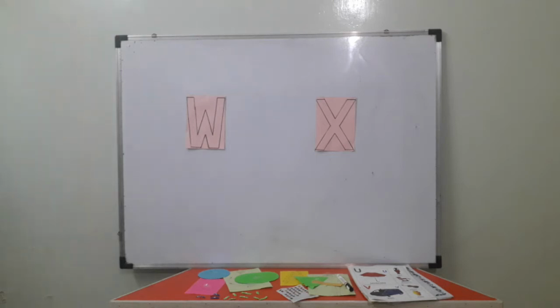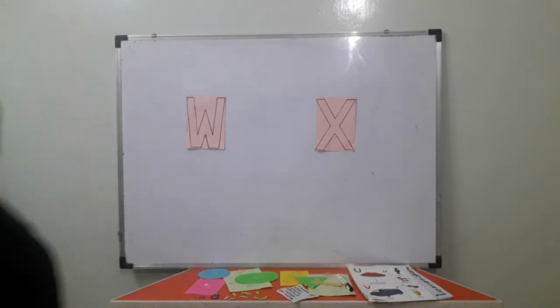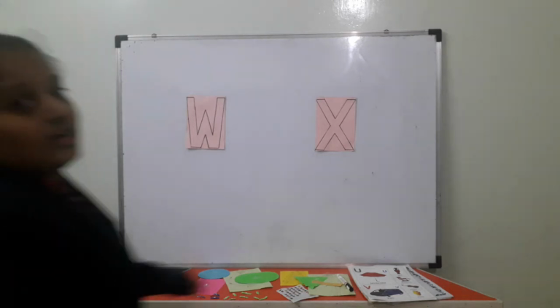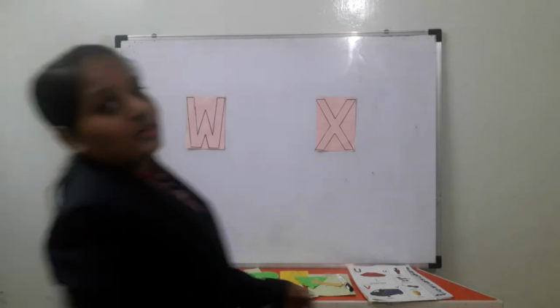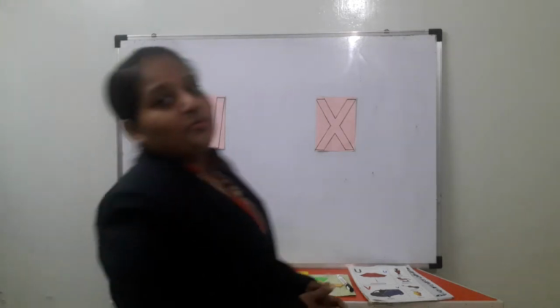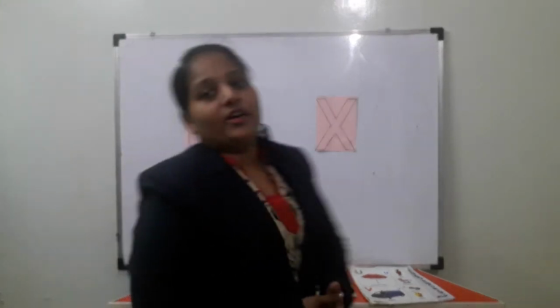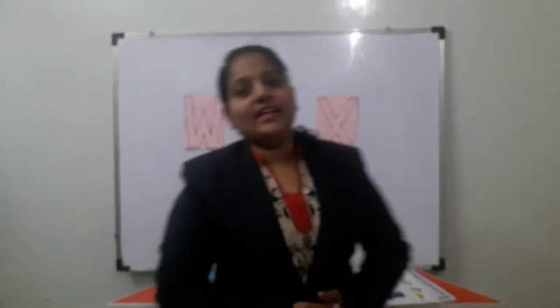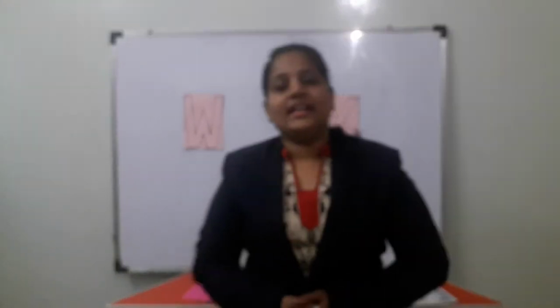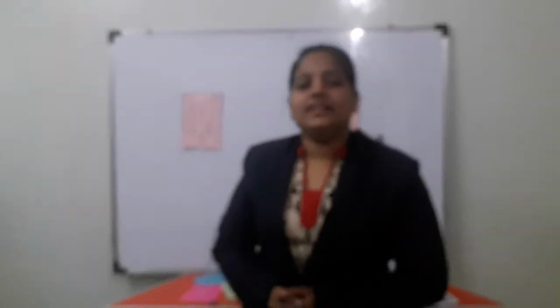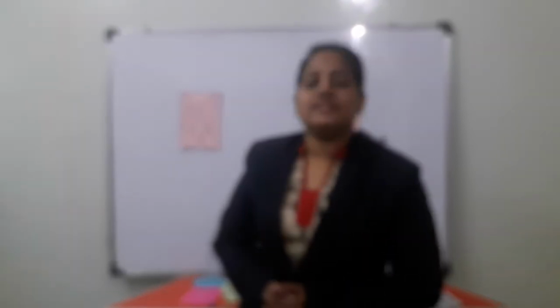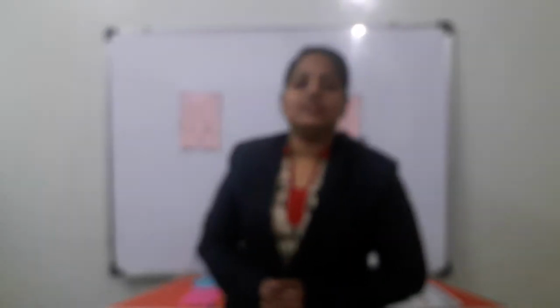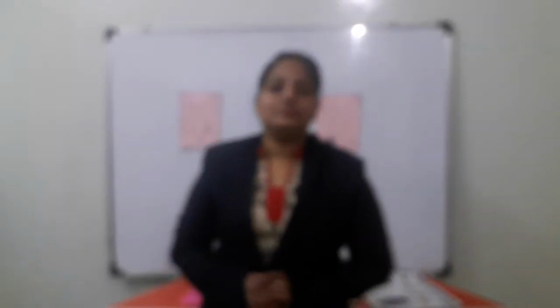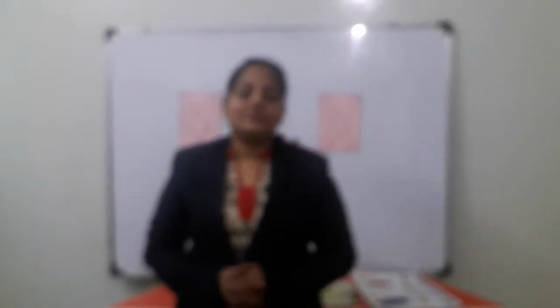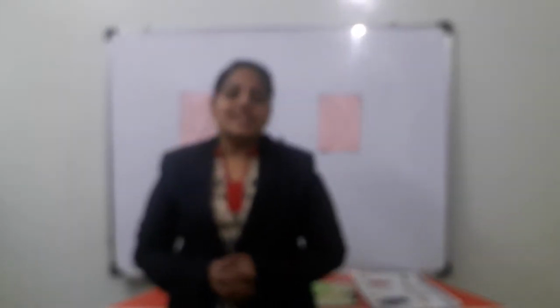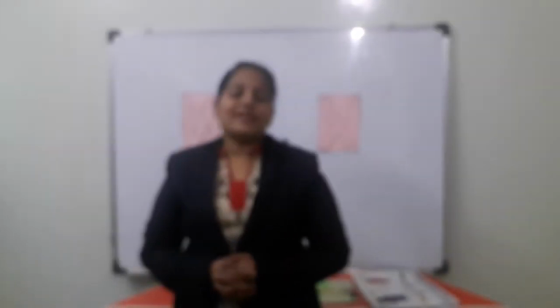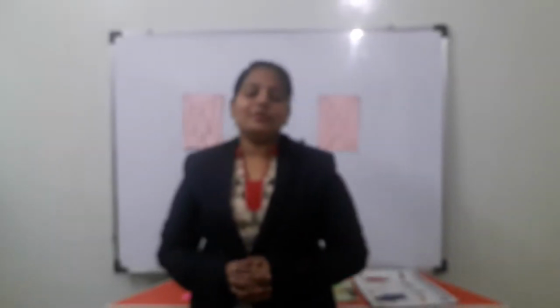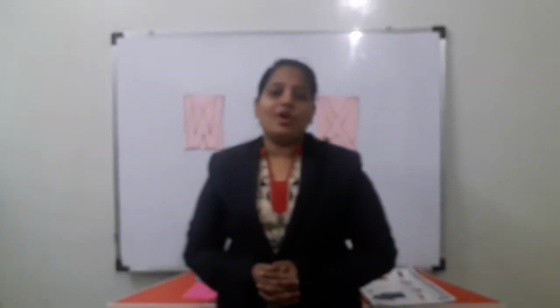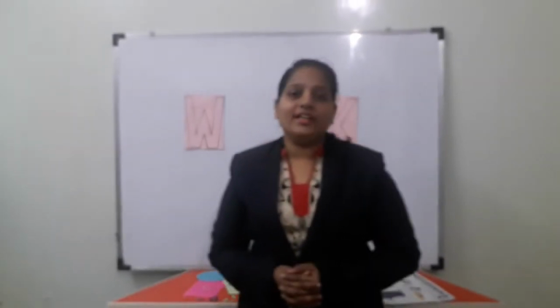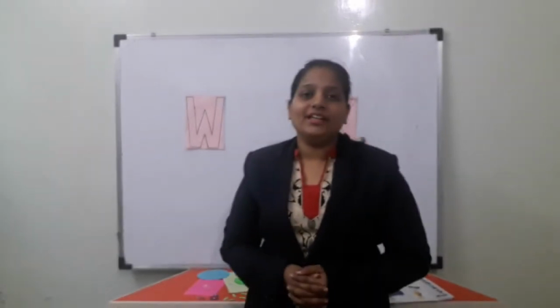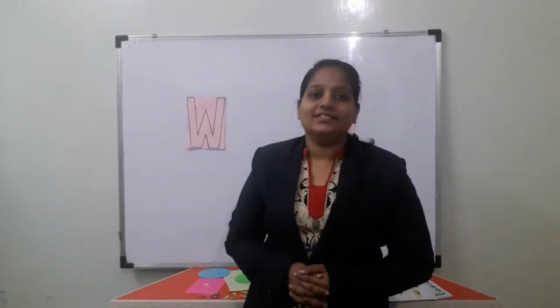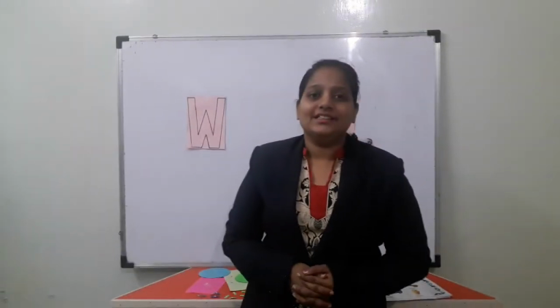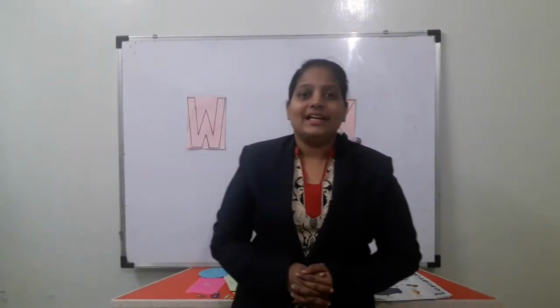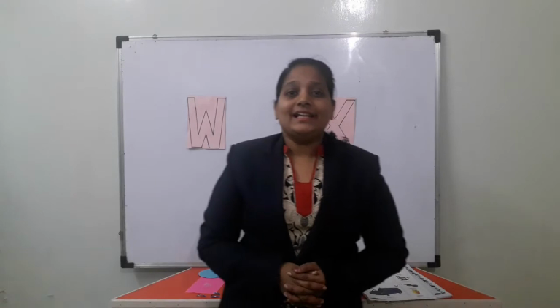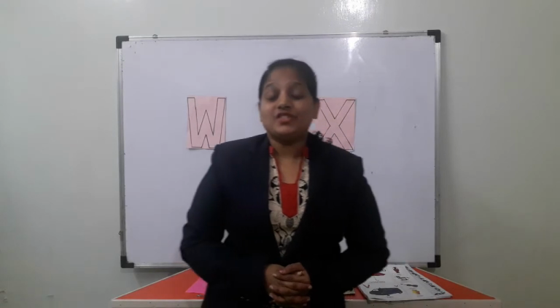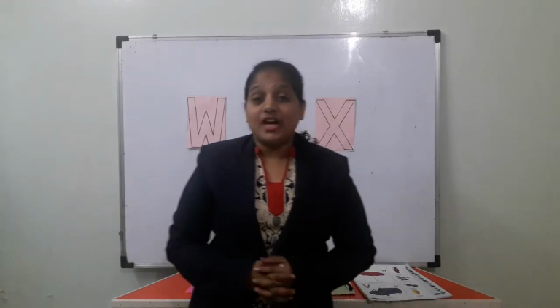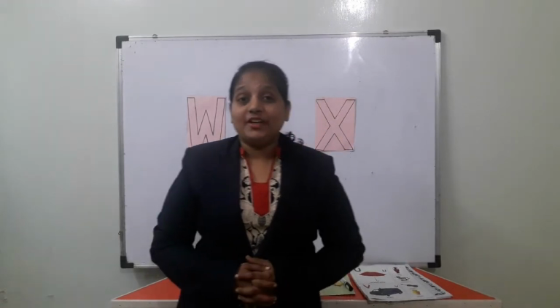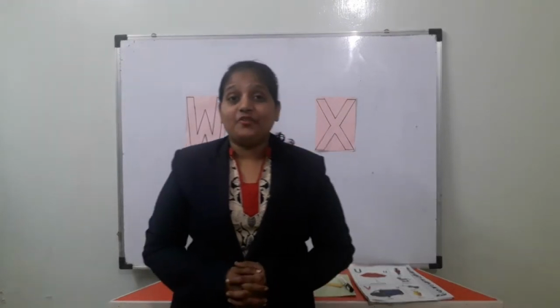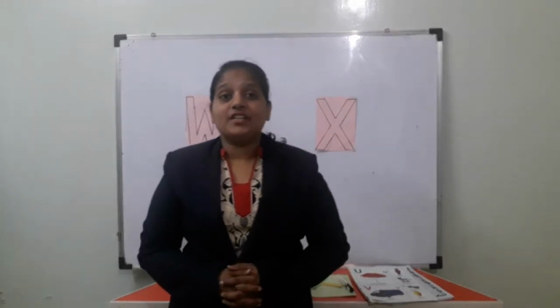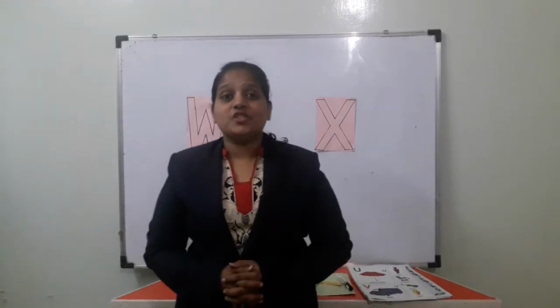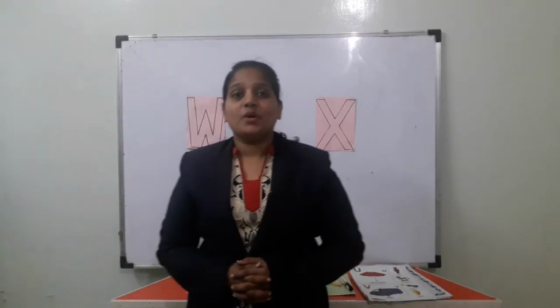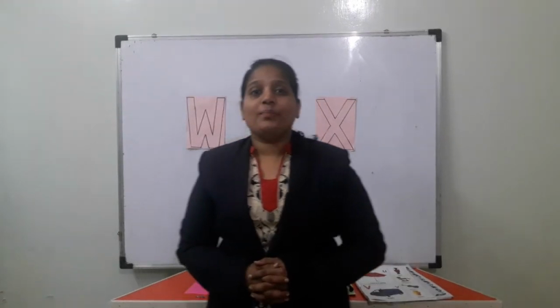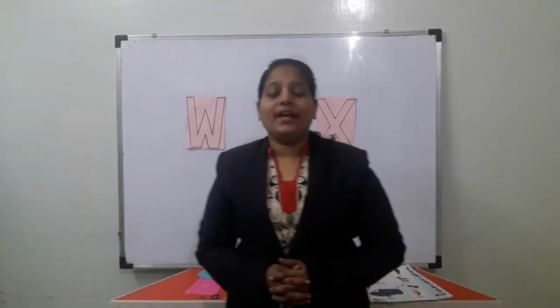Good morning kids. Say good morning. Let's start with our first prayer.